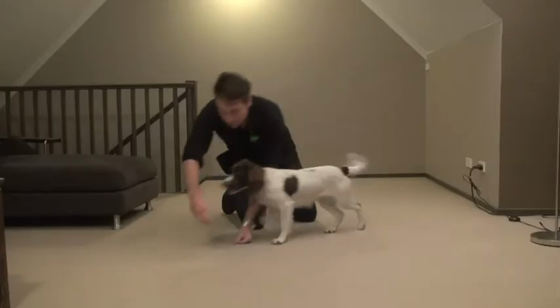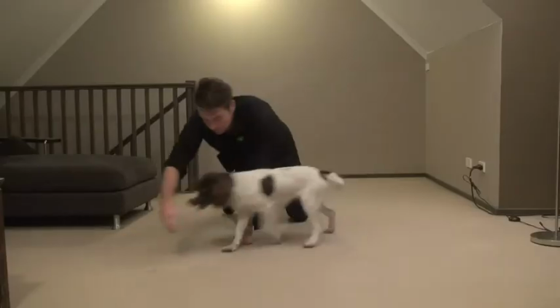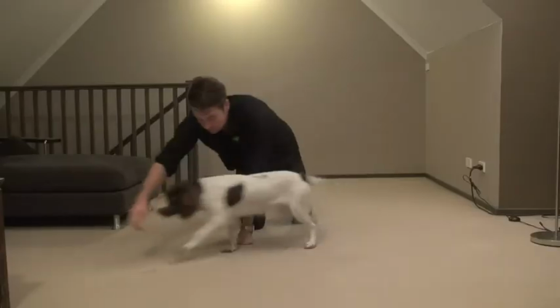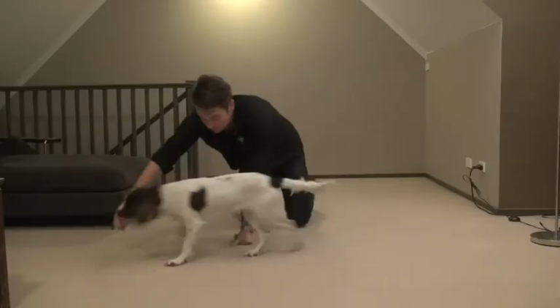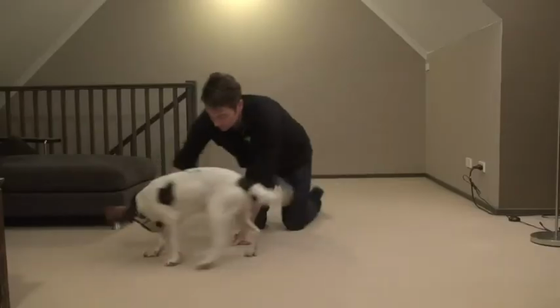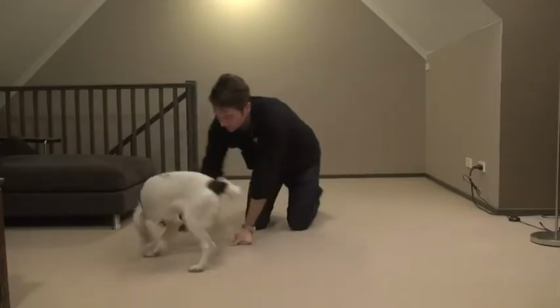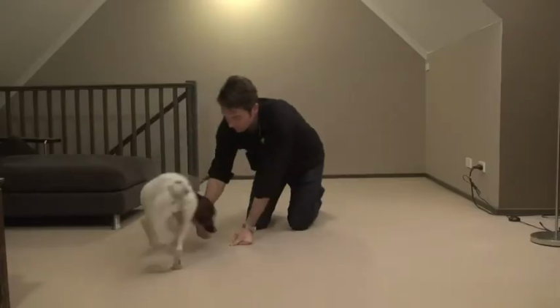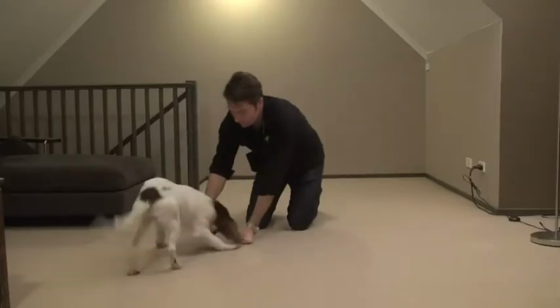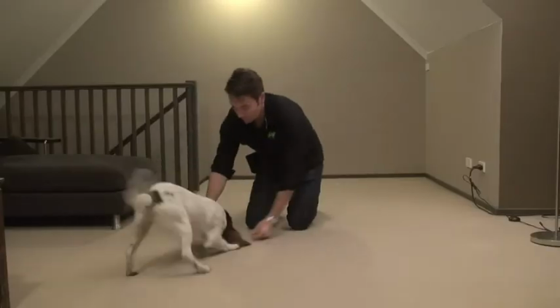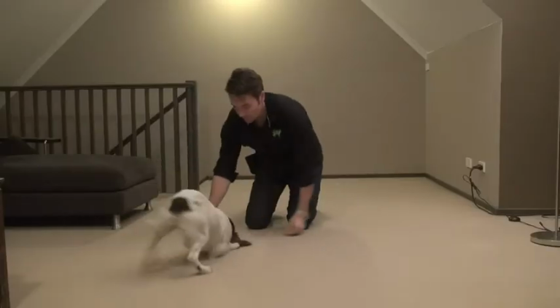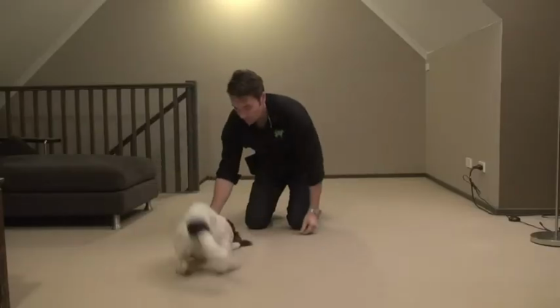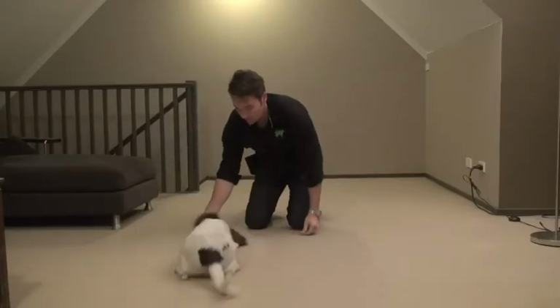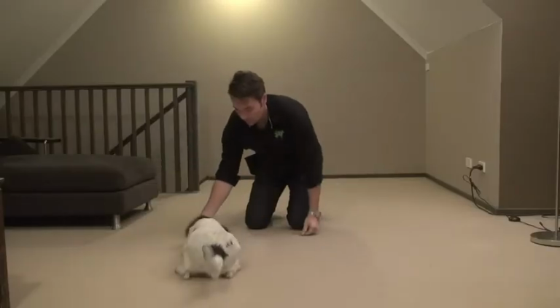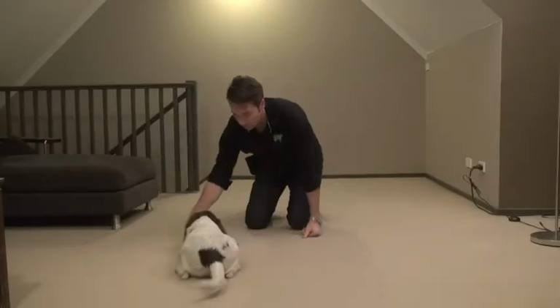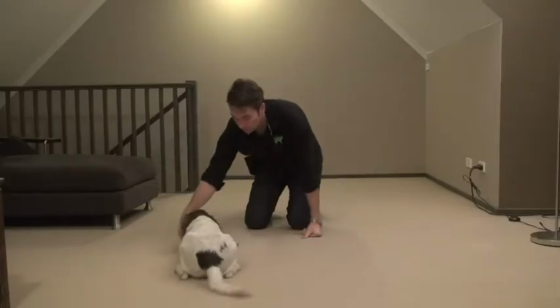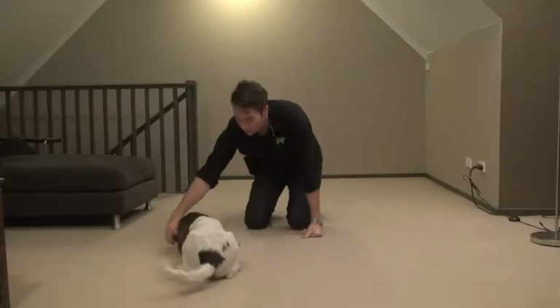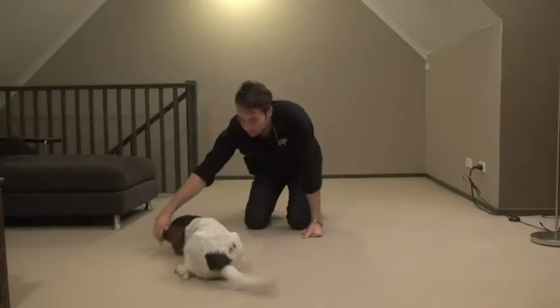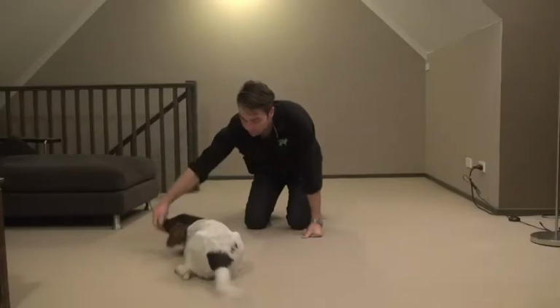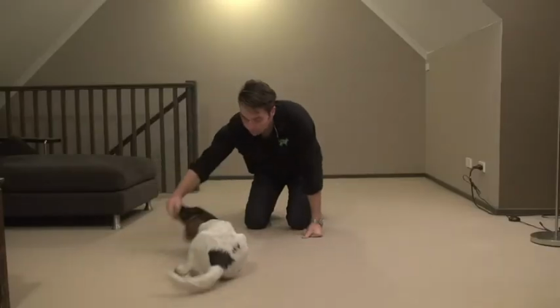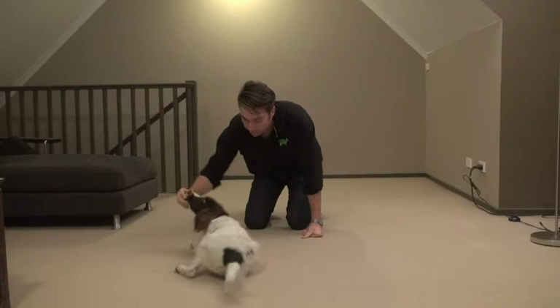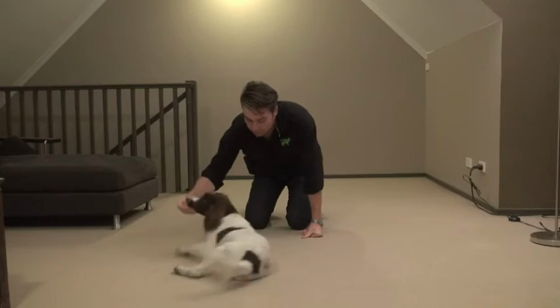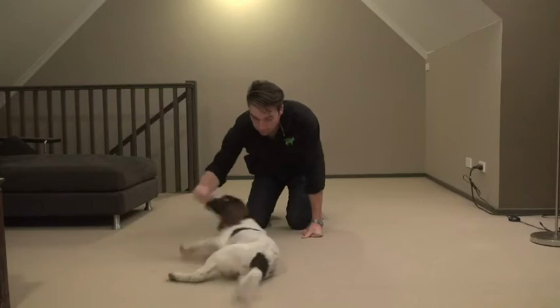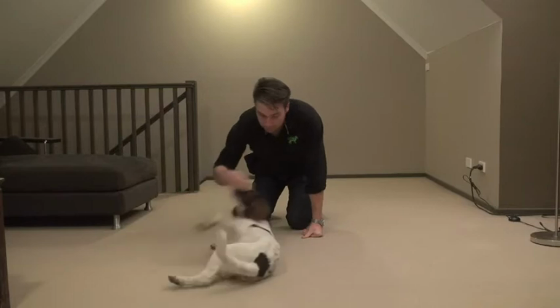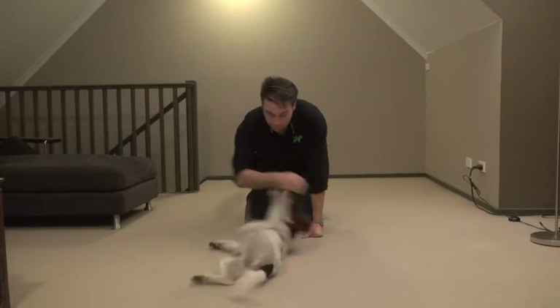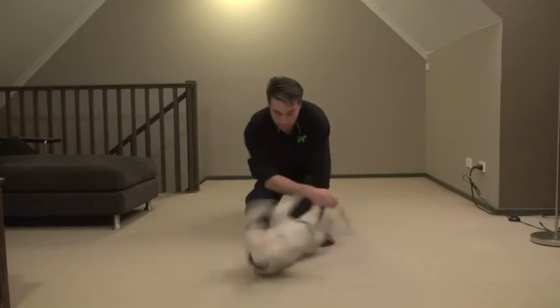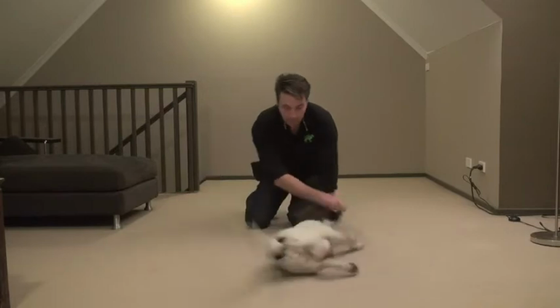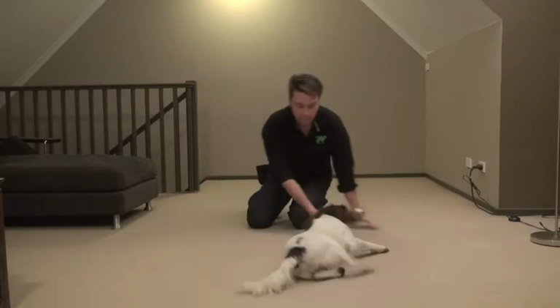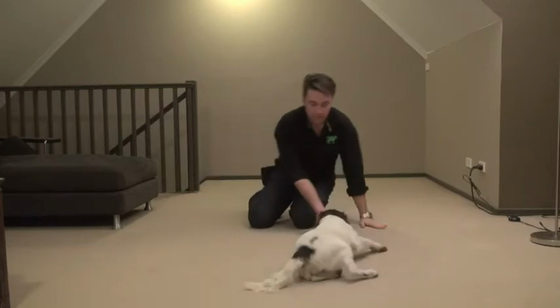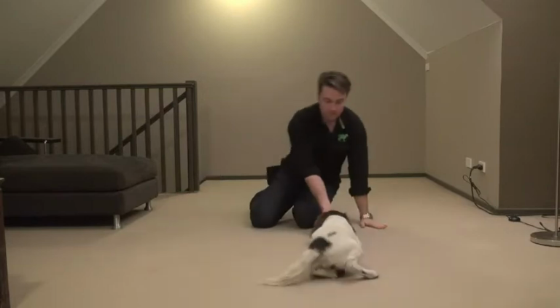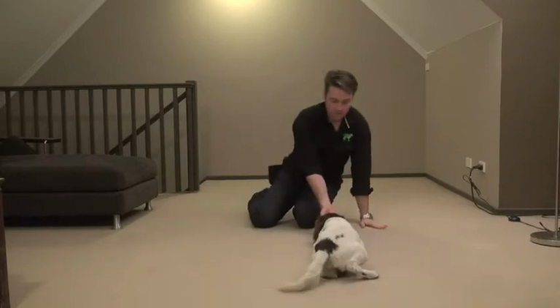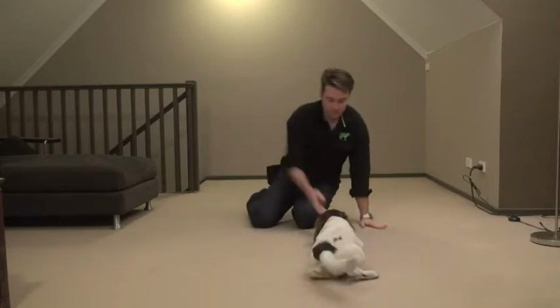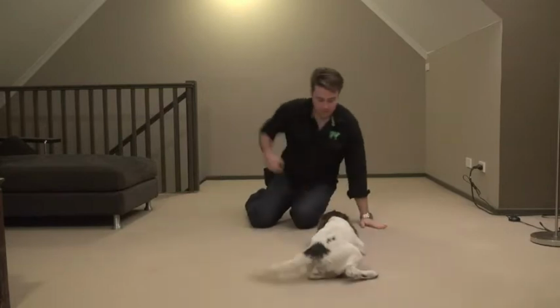Once your puppy is being lured through the rollover every time, we can start to add the command. We've chosen 'roll.'